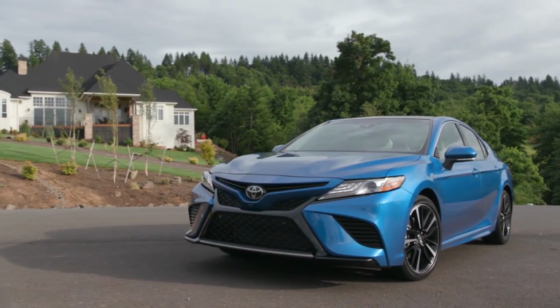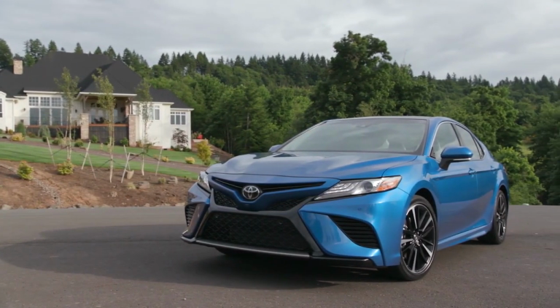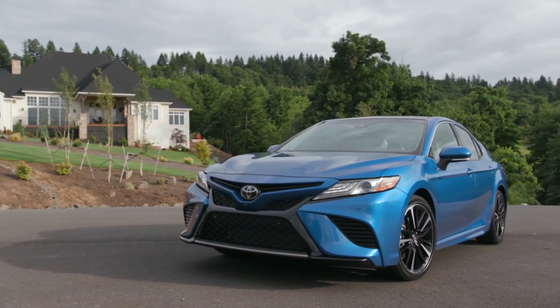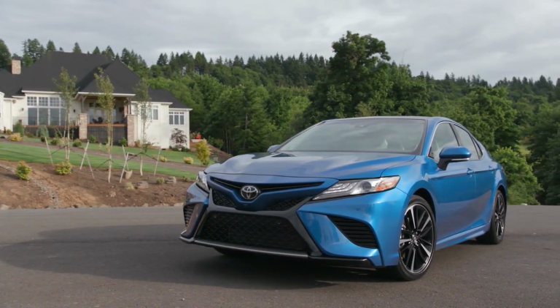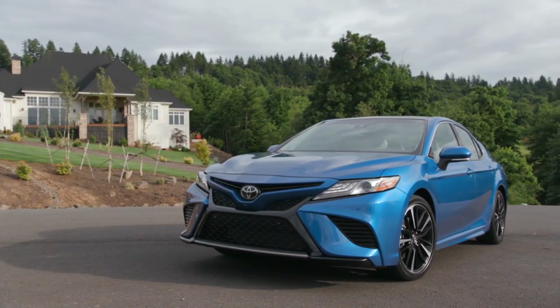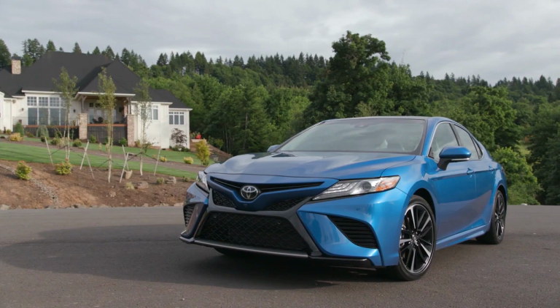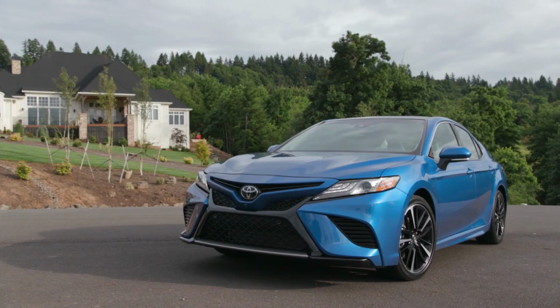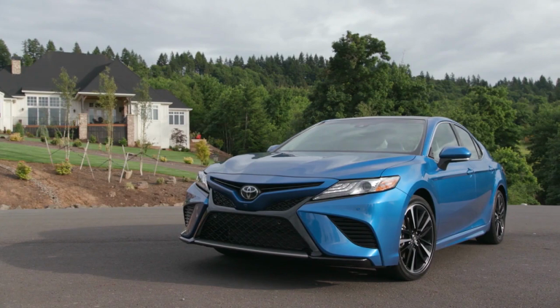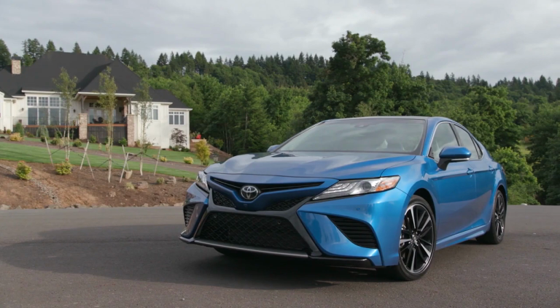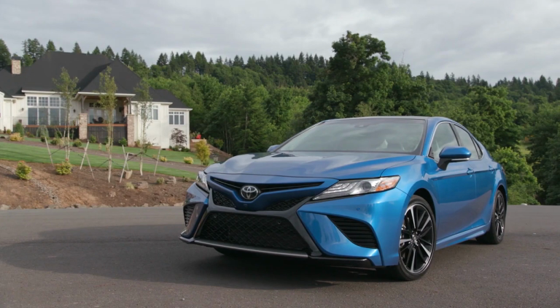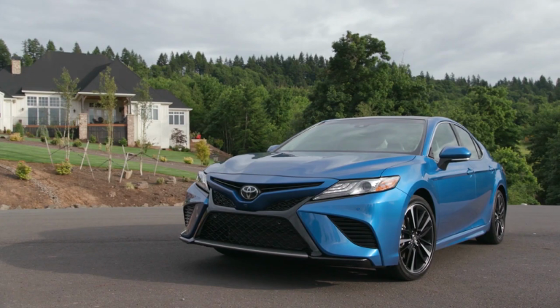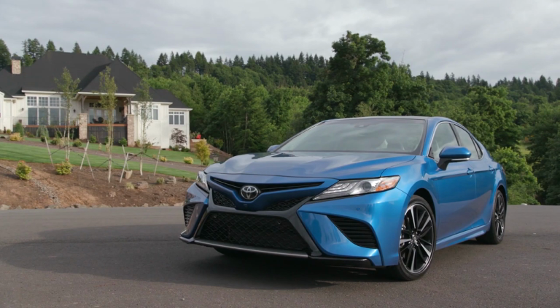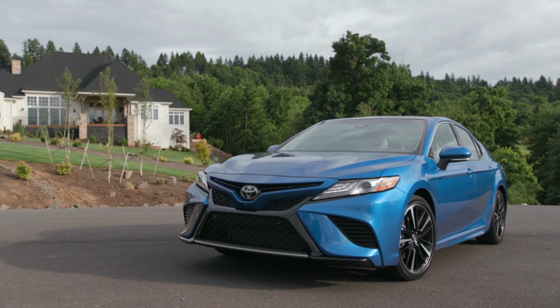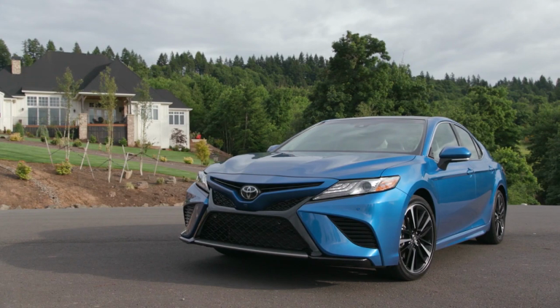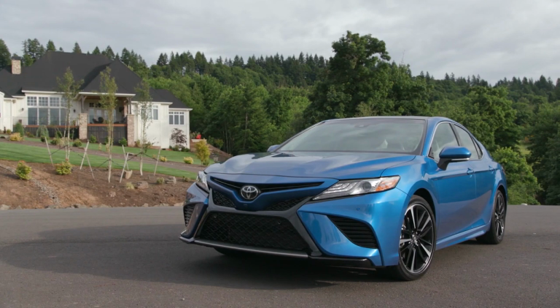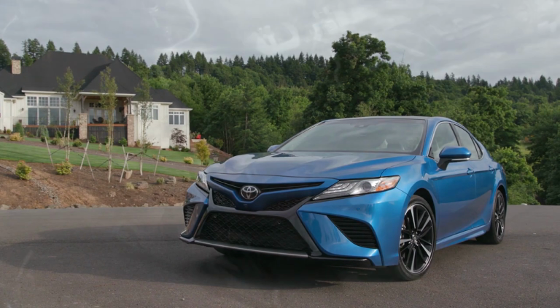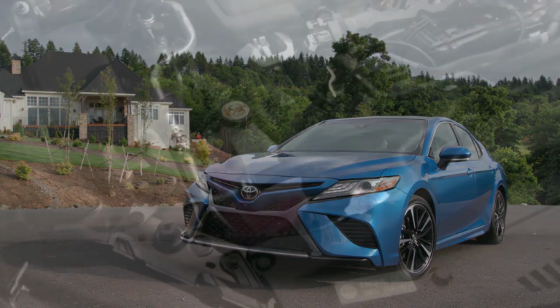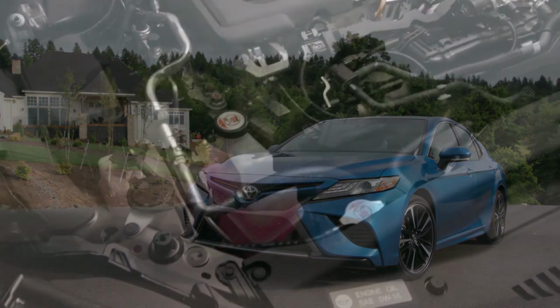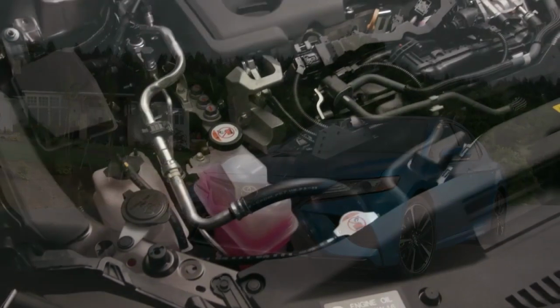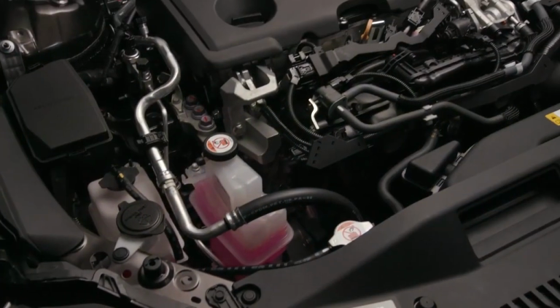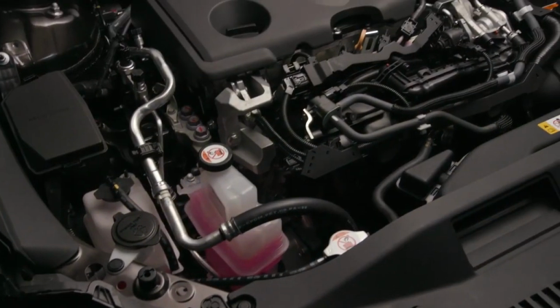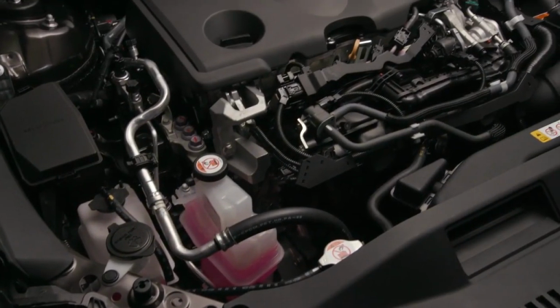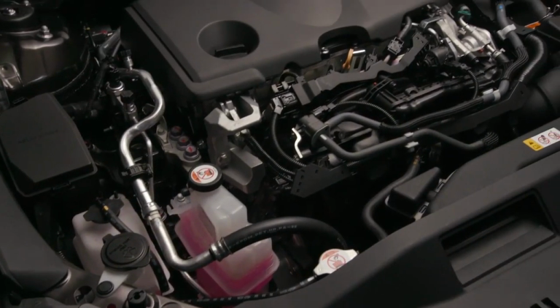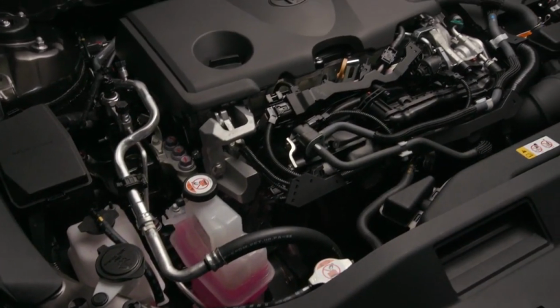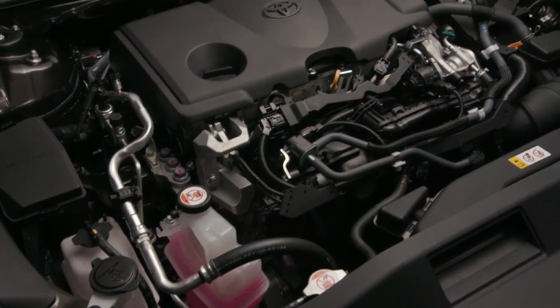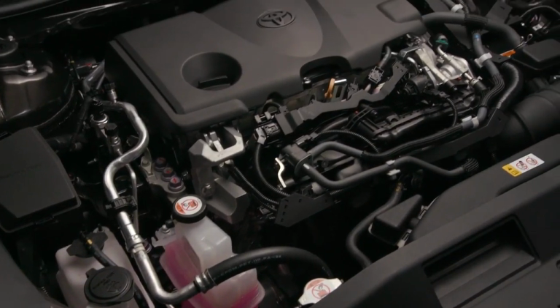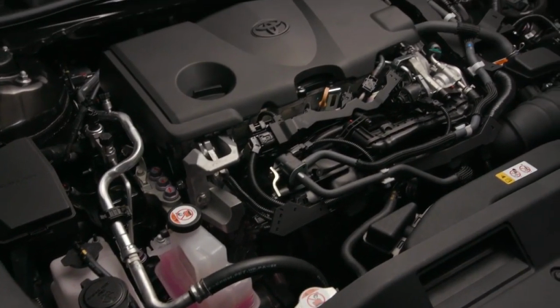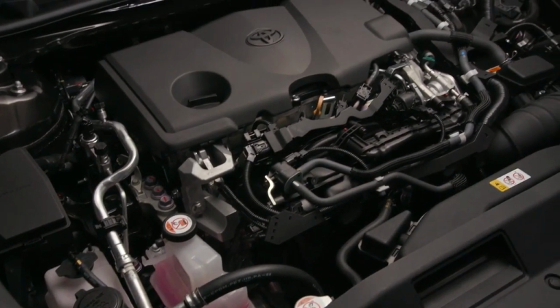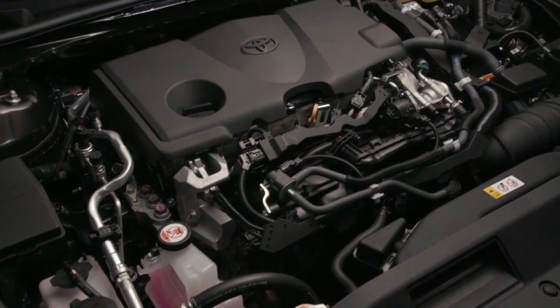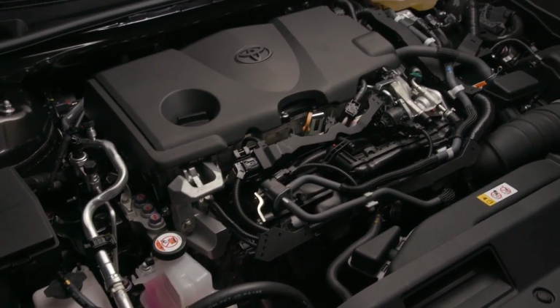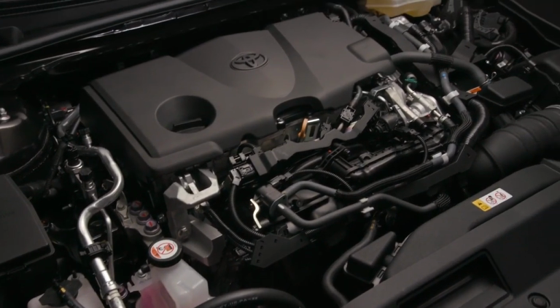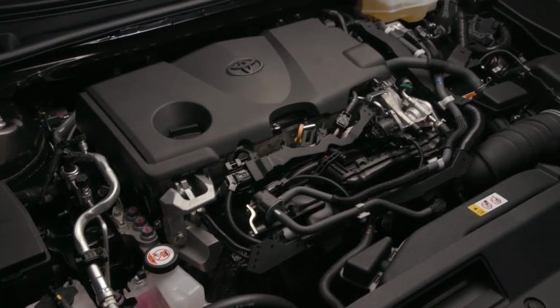The Camry comes with a choice of engines, striving to be fuel-efficient, yet pack a powerful punch.